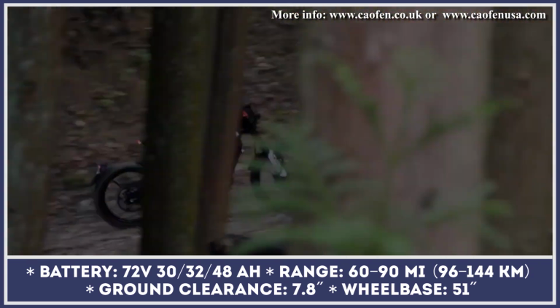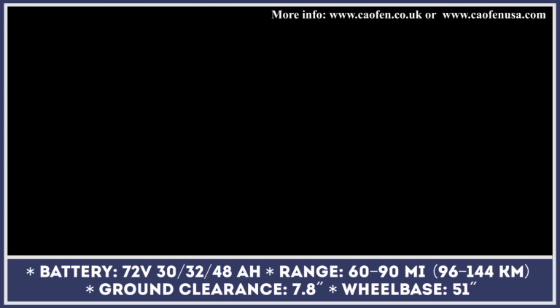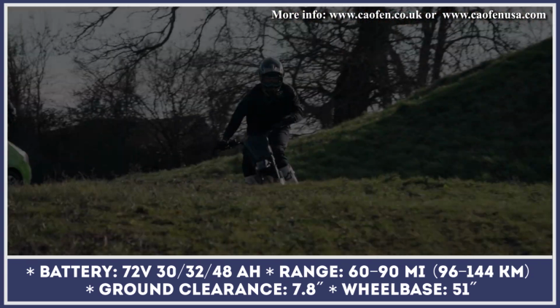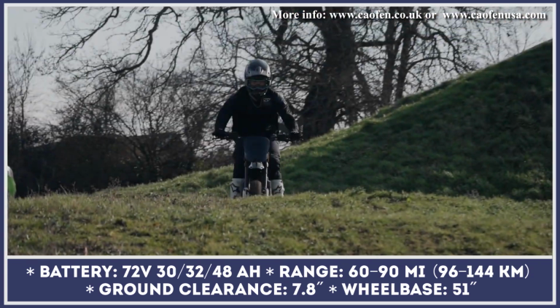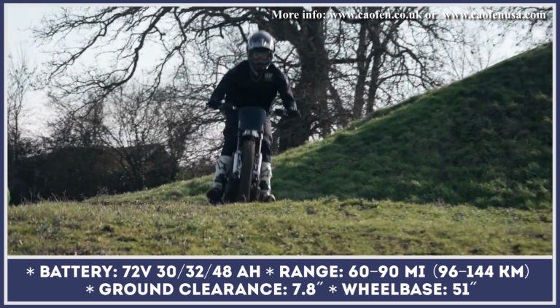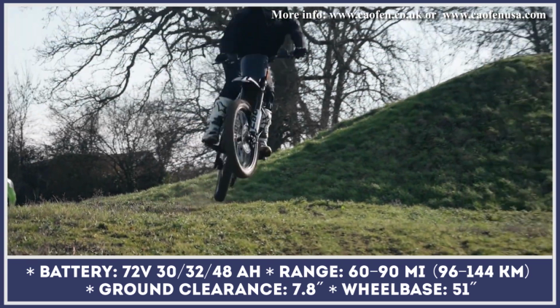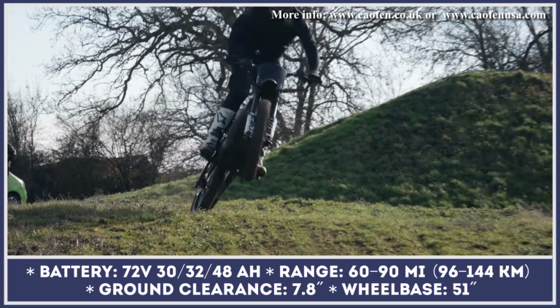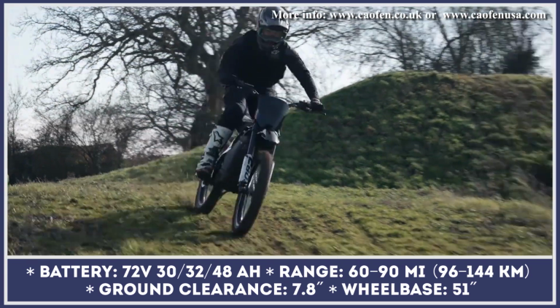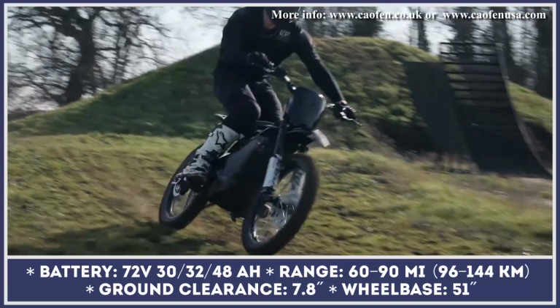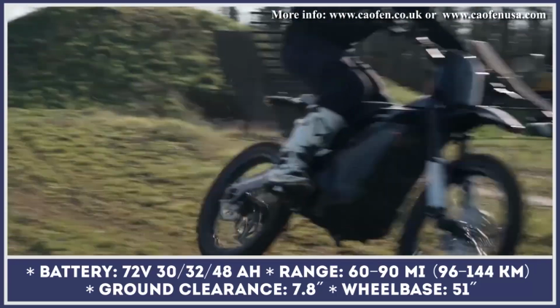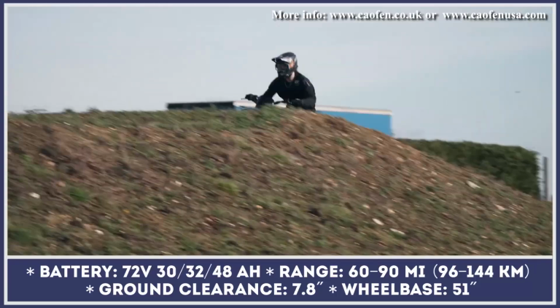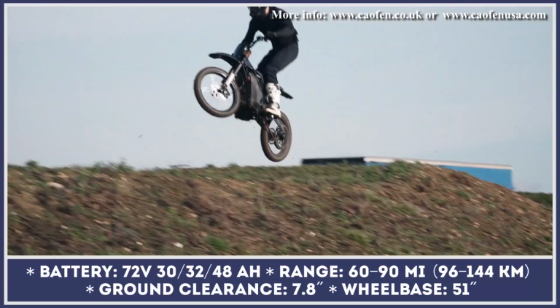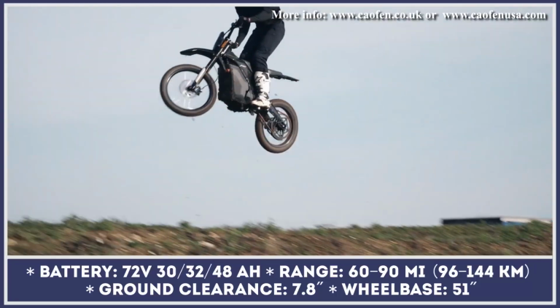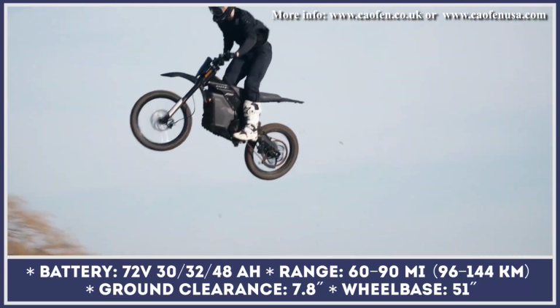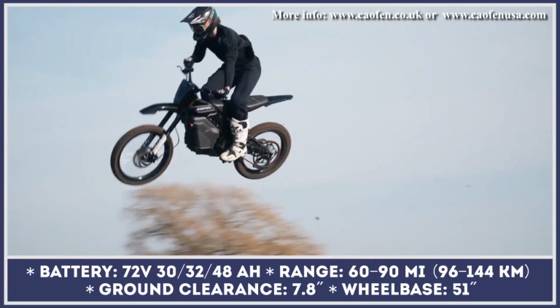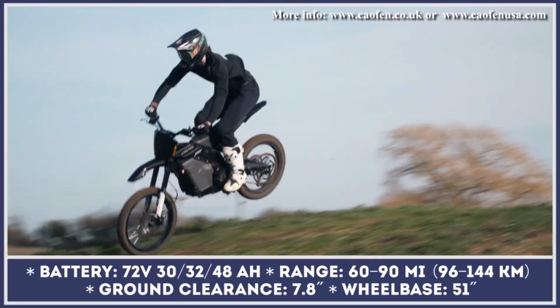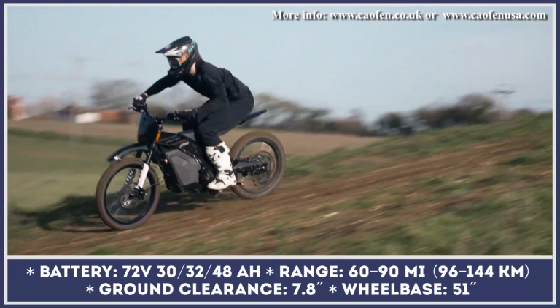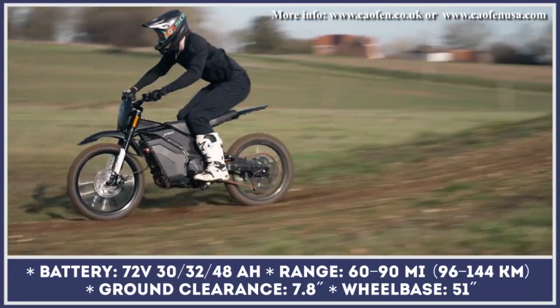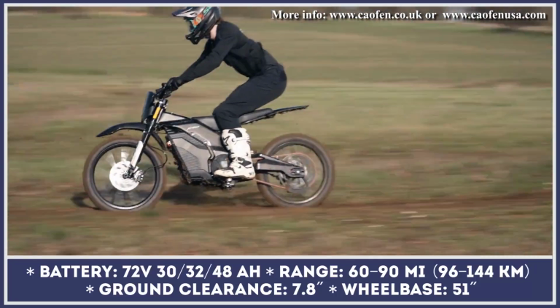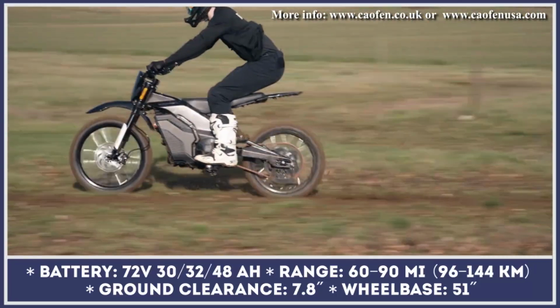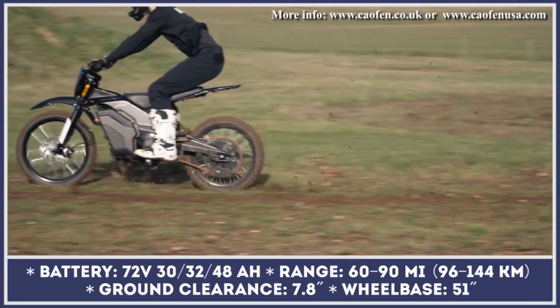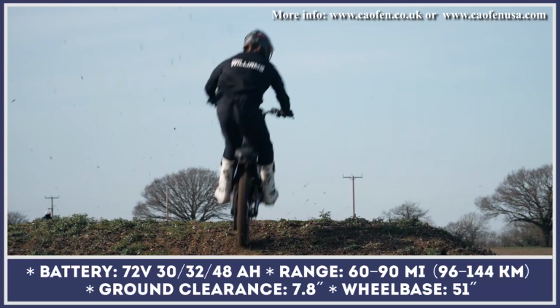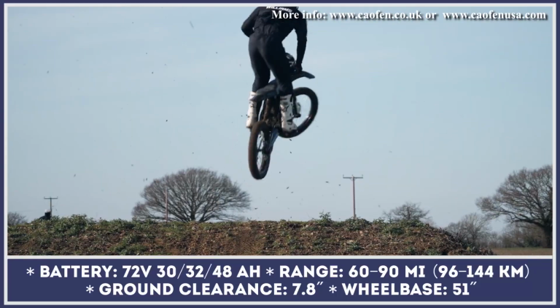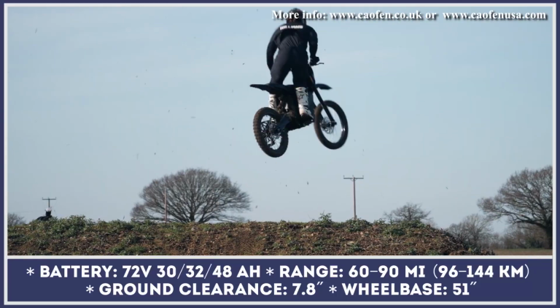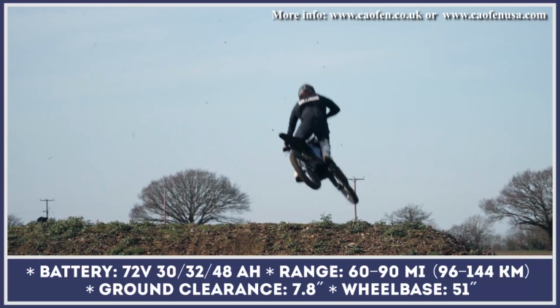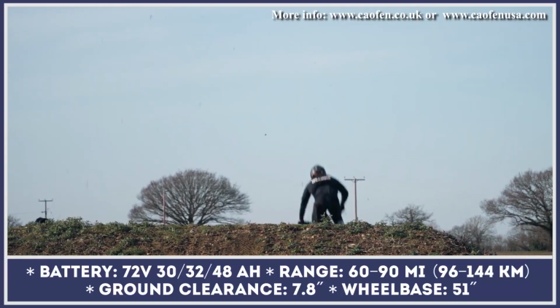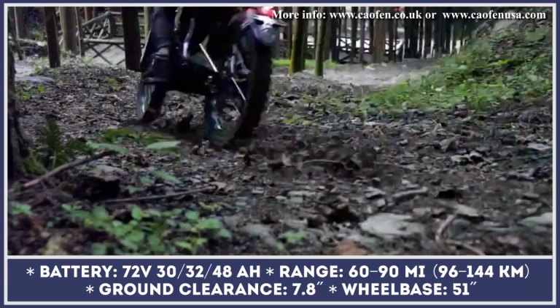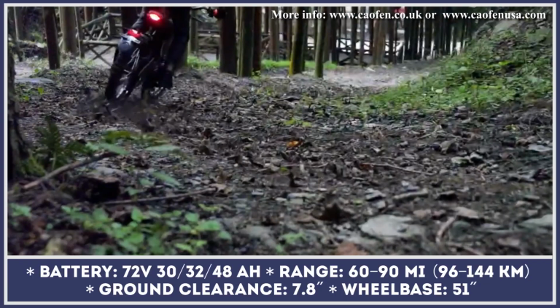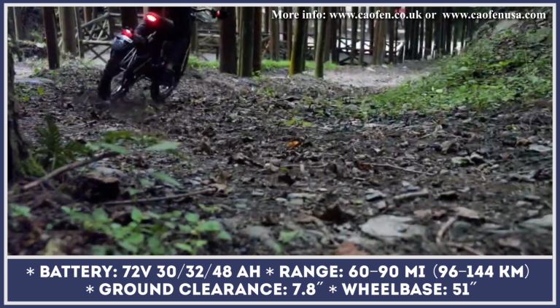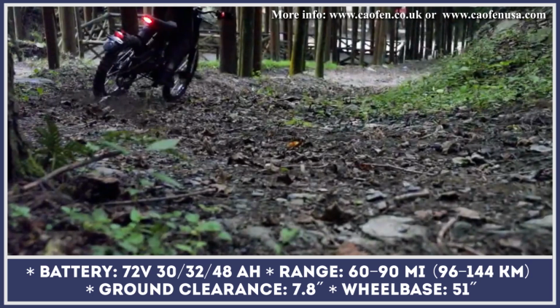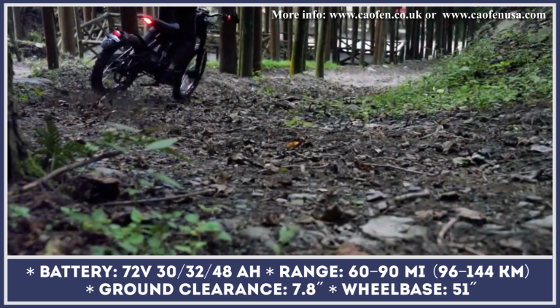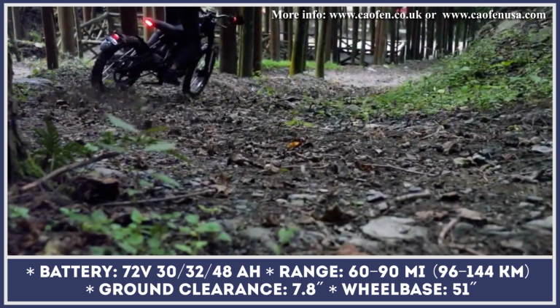Regardless of the chosen version, you get disc brakes, an adjustable suspension system, wire-spoked wheels, LED lights, and a digital-controlled dashboard.